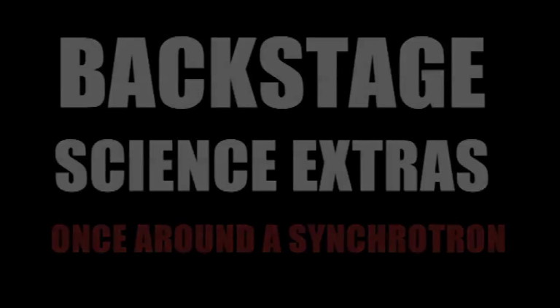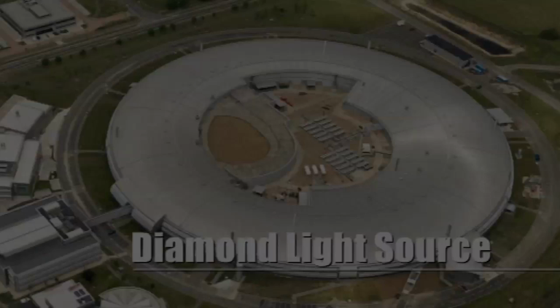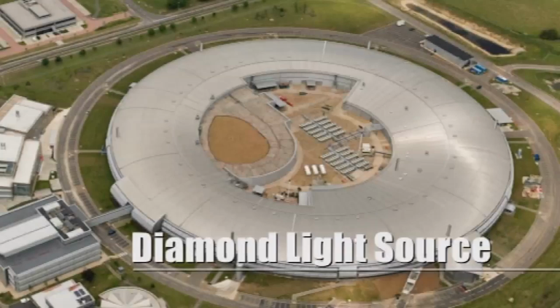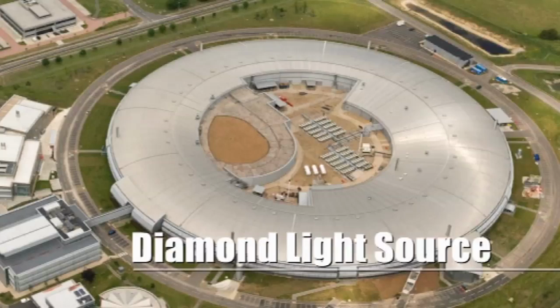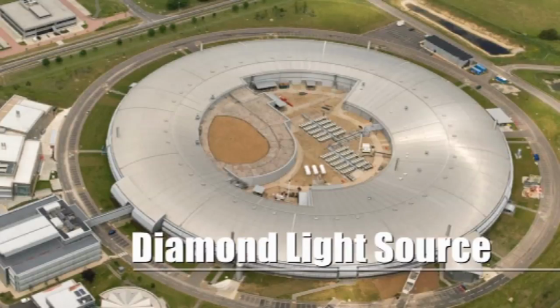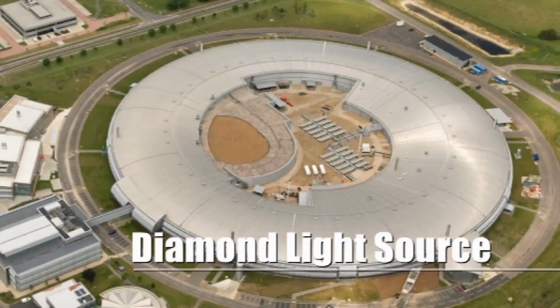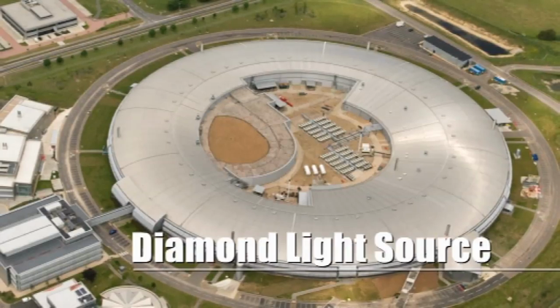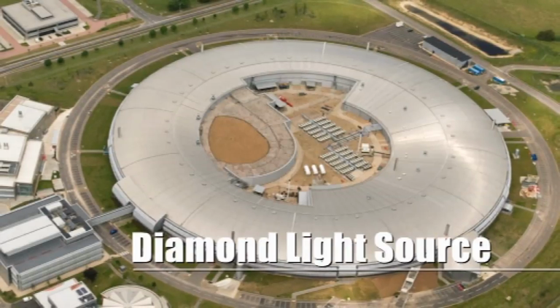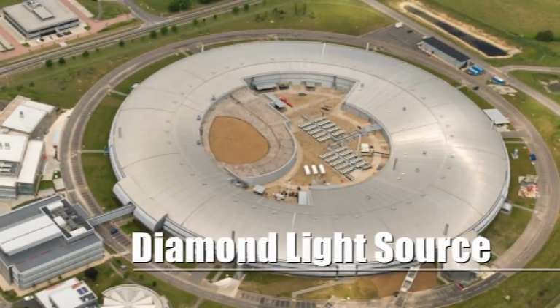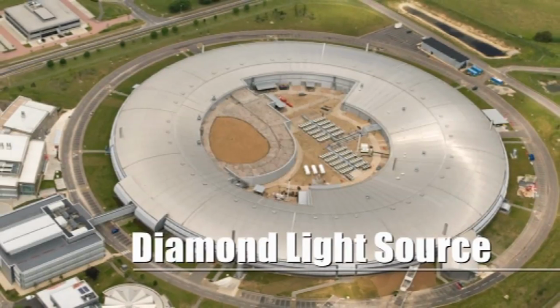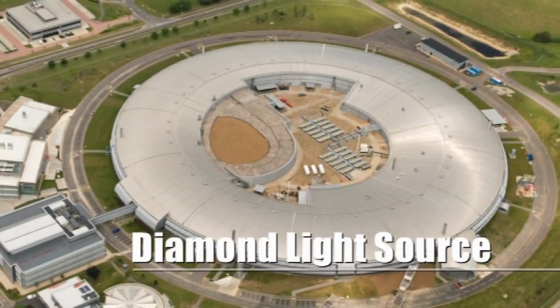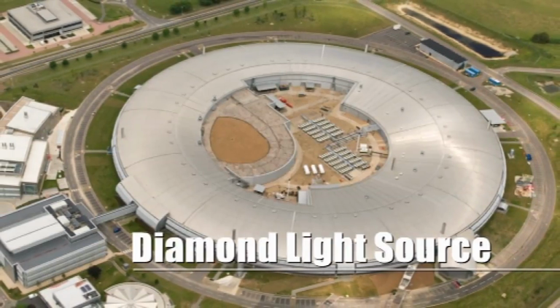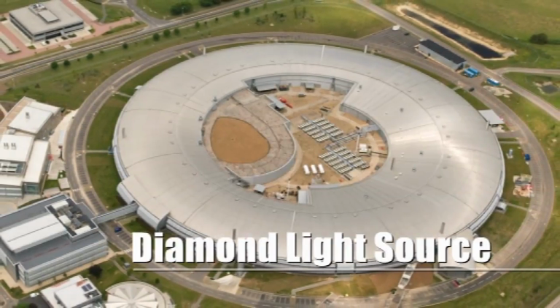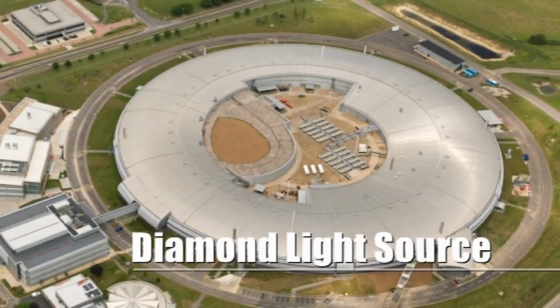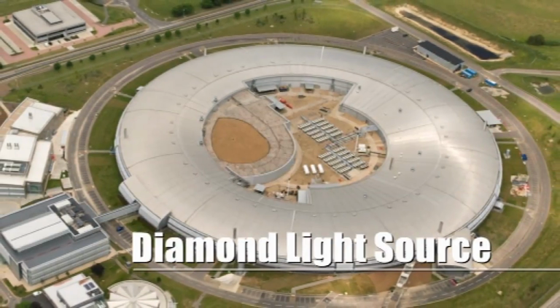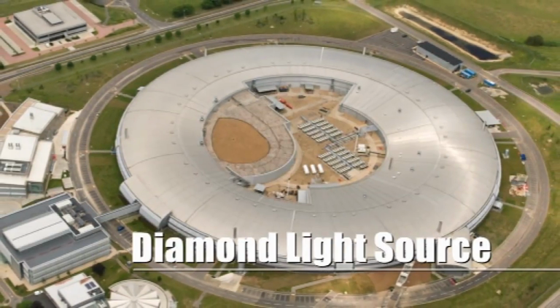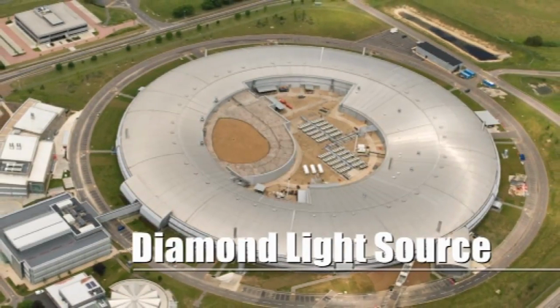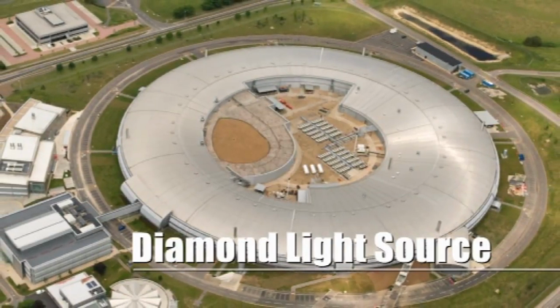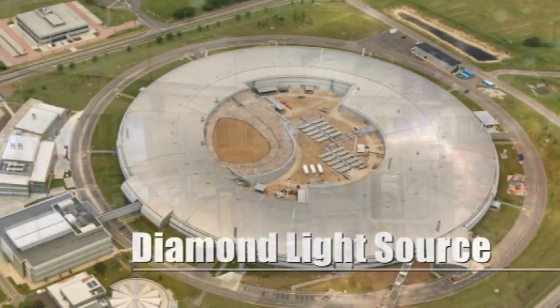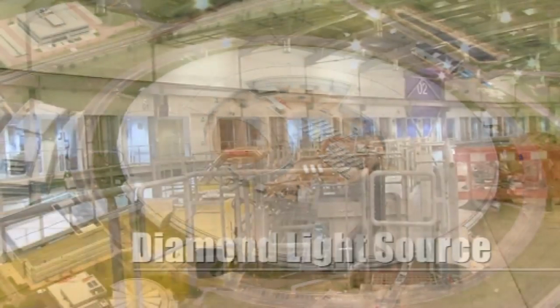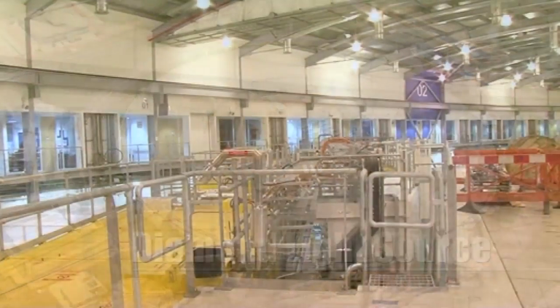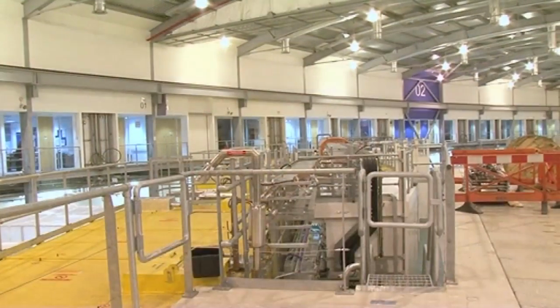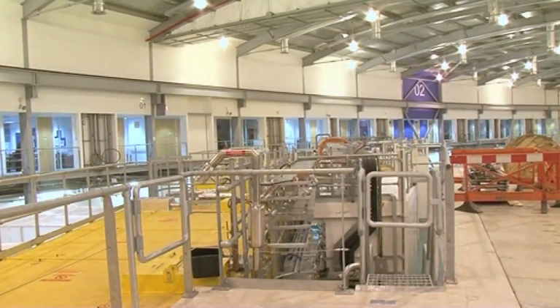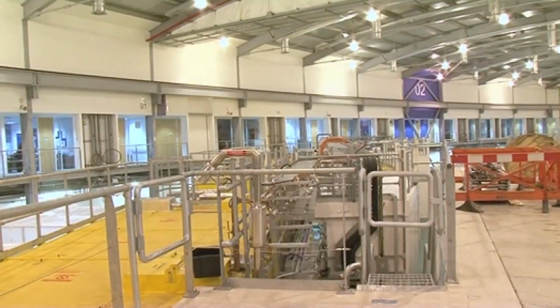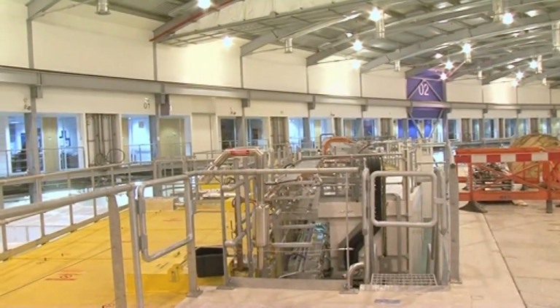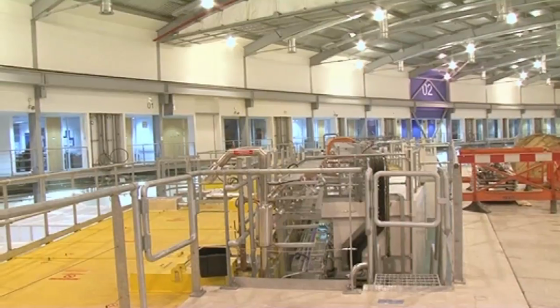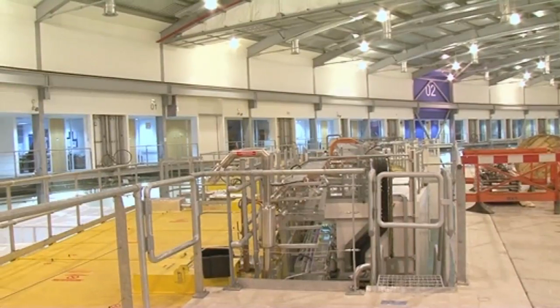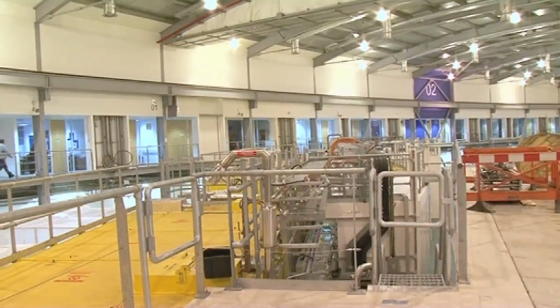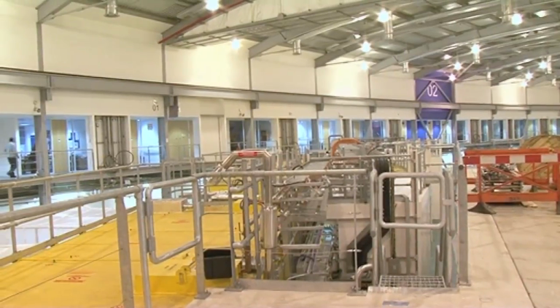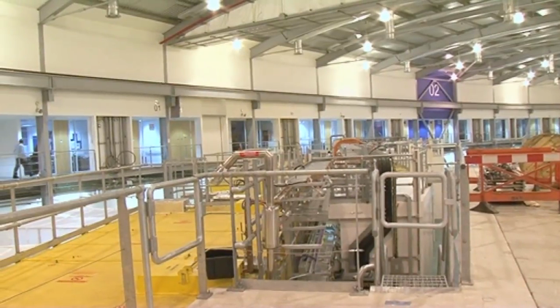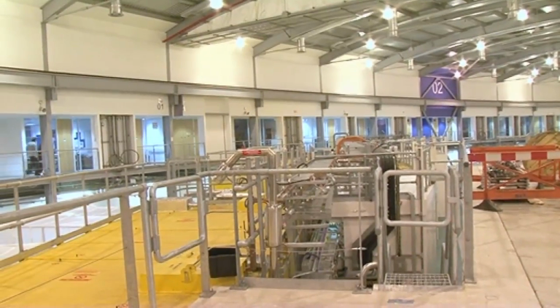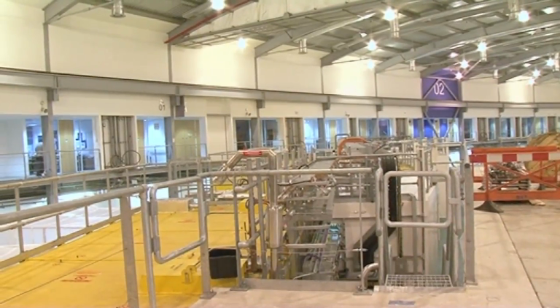We're about to walk round the Diamond synchrotron storage ring roof, so we'll get a bird's eye view of all of the beamlines as we go round.